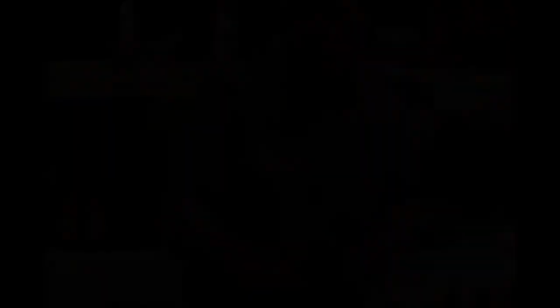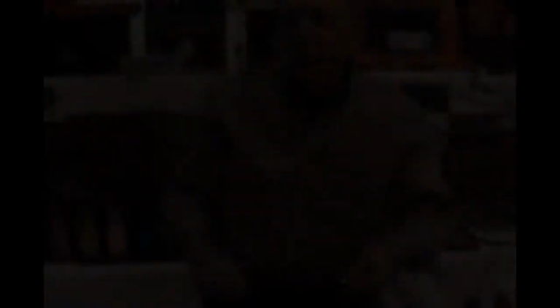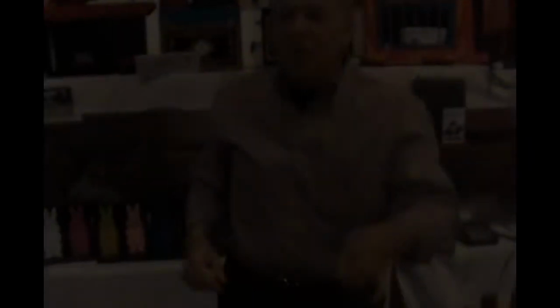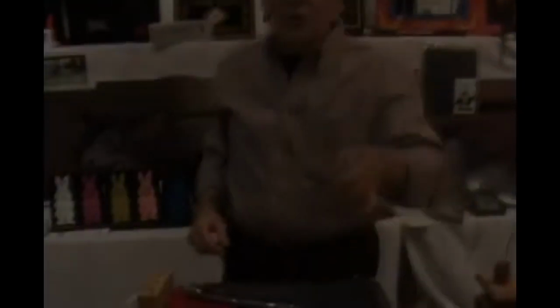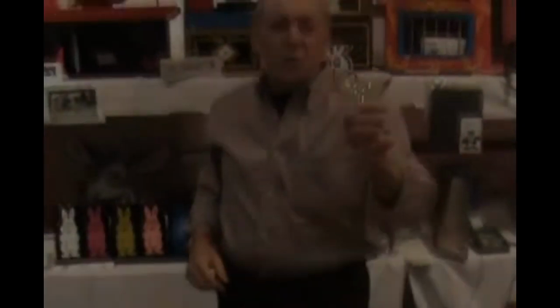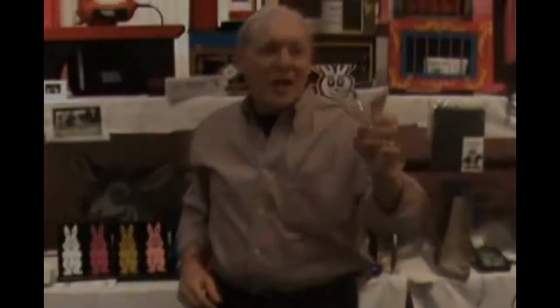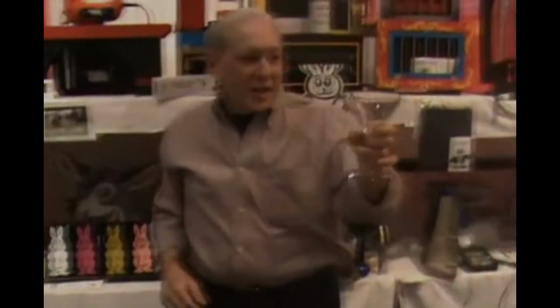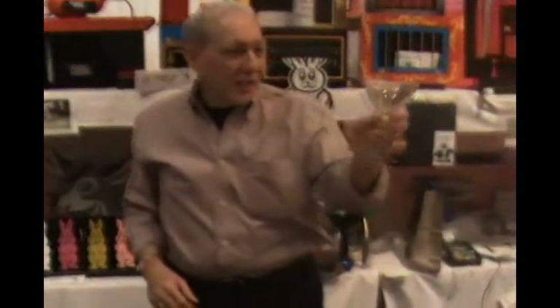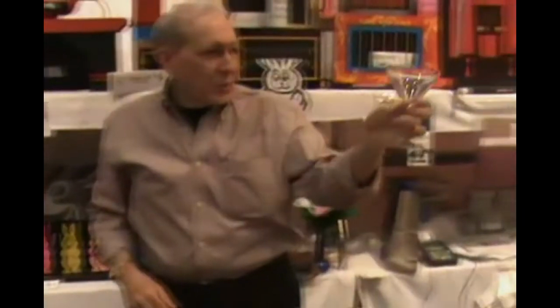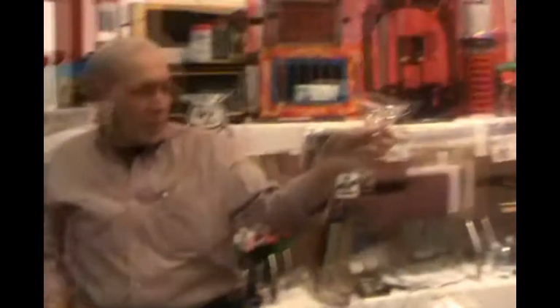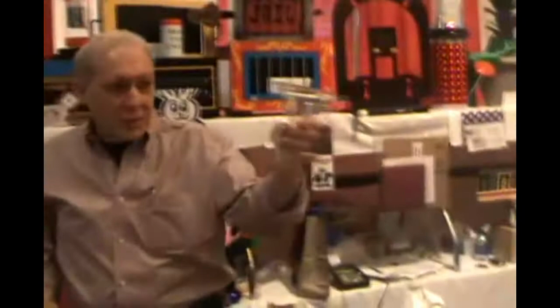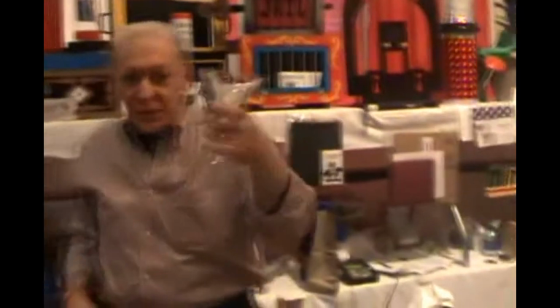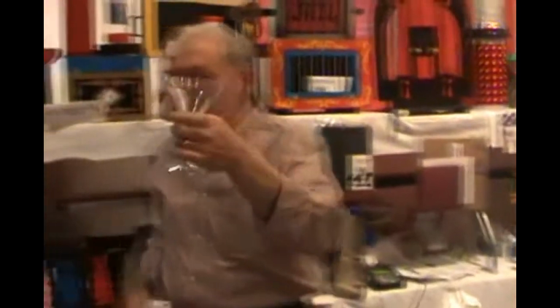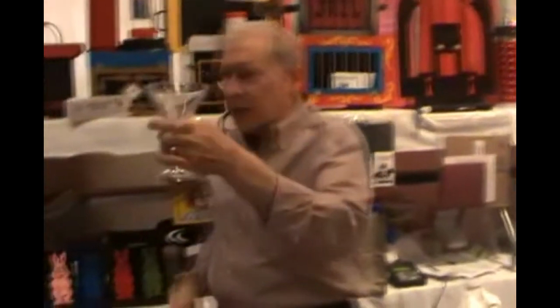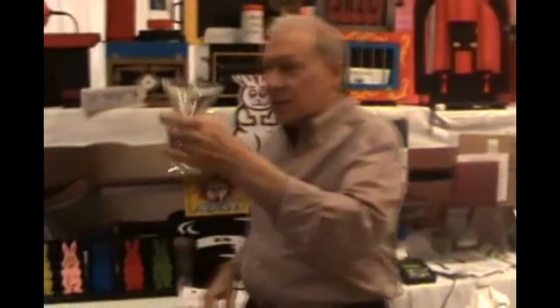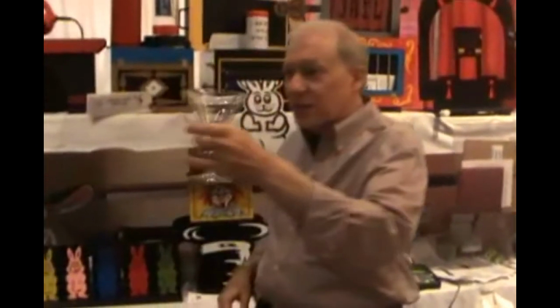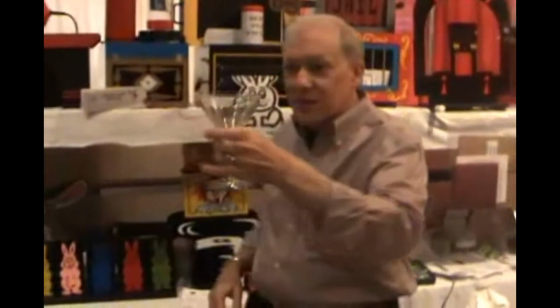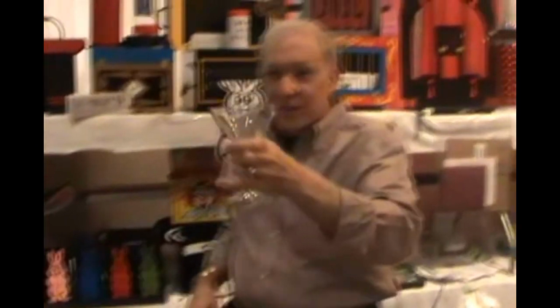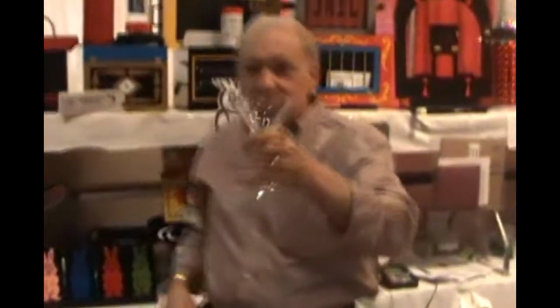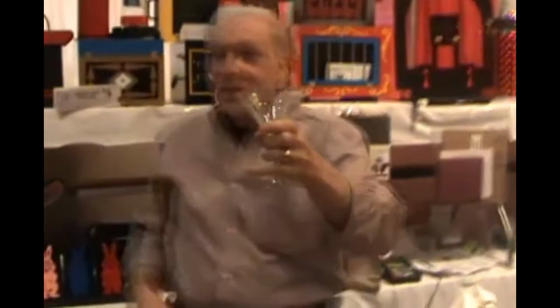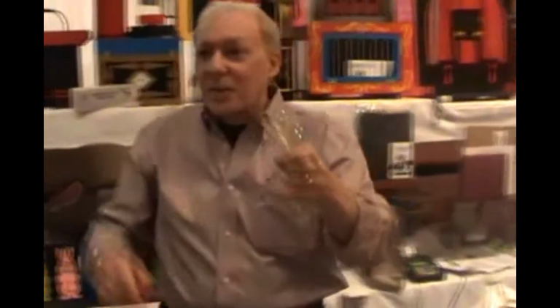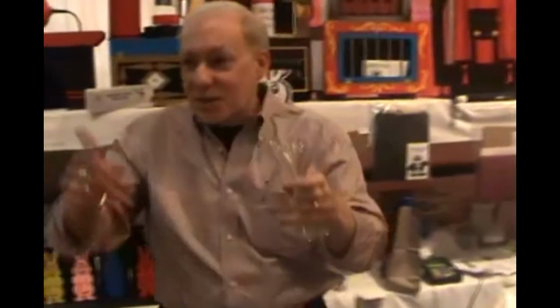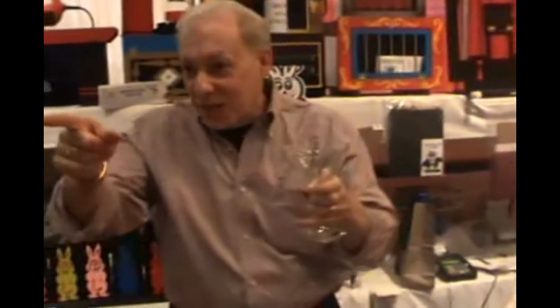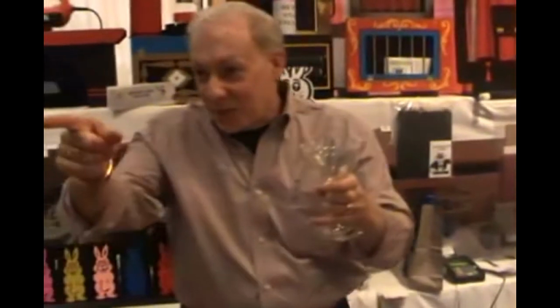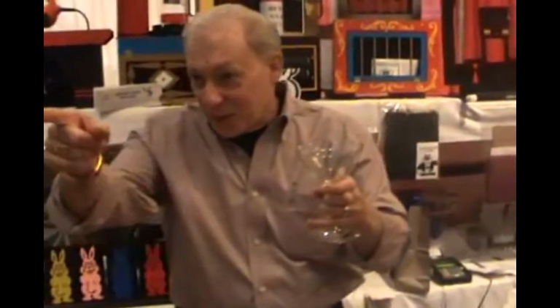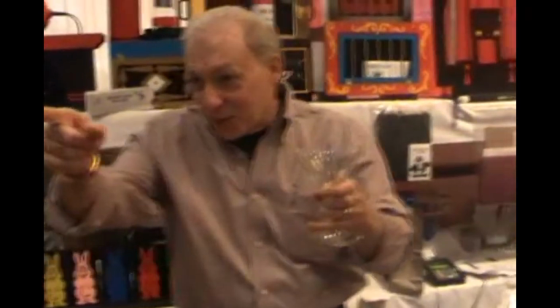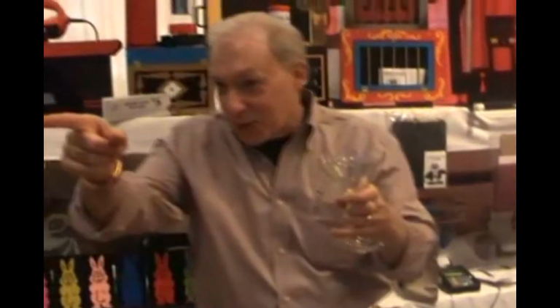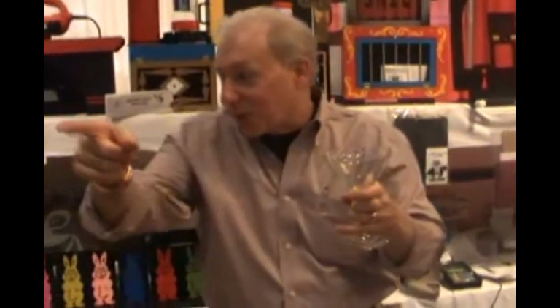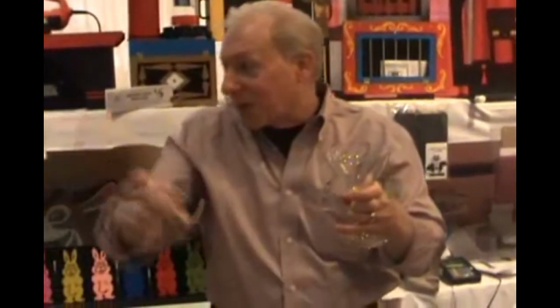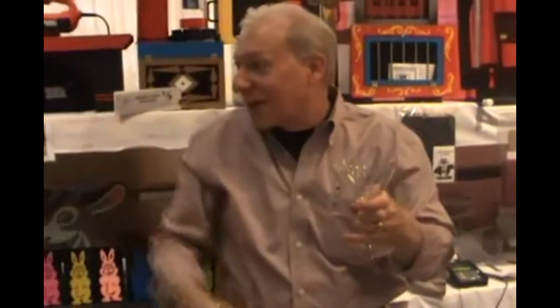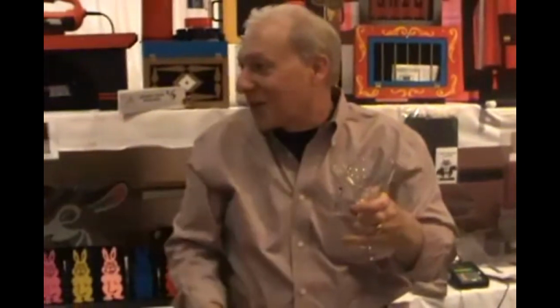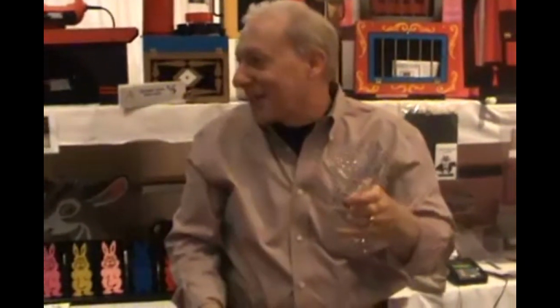First things first, what kind of glass are we working with here, guys? Martini. Martini — we know the drinkers of the world now, don't we?